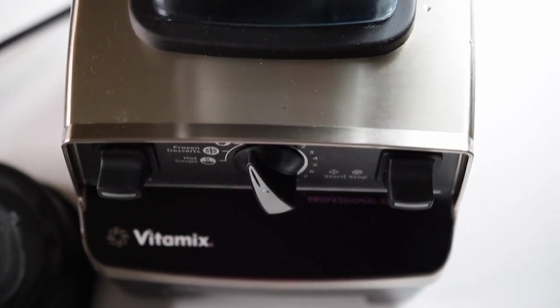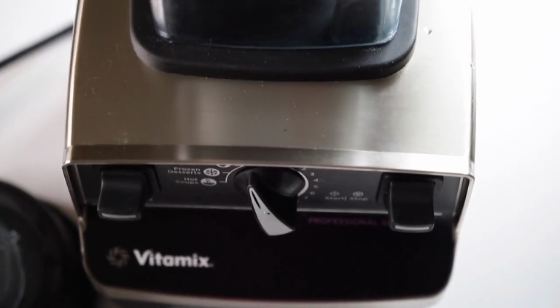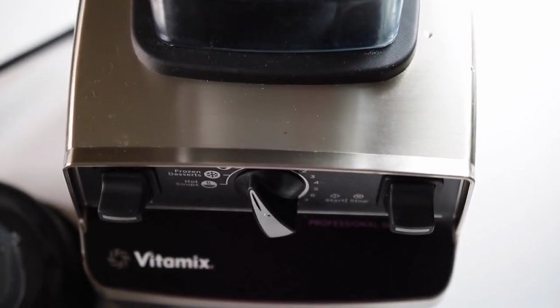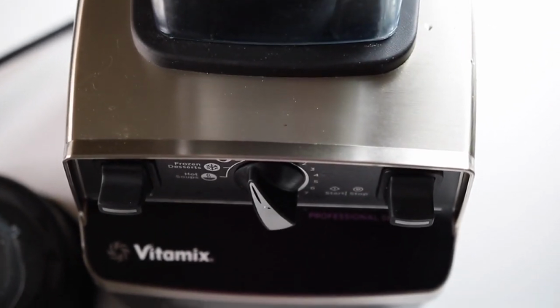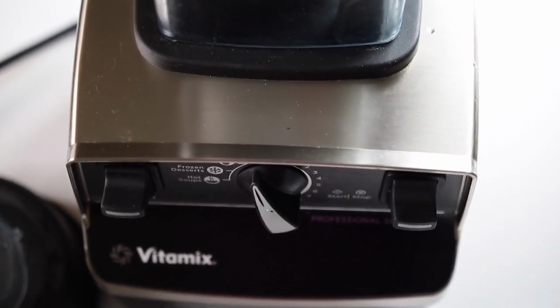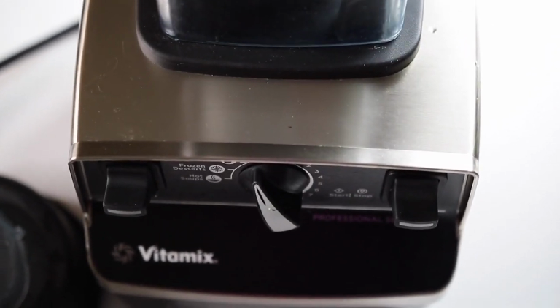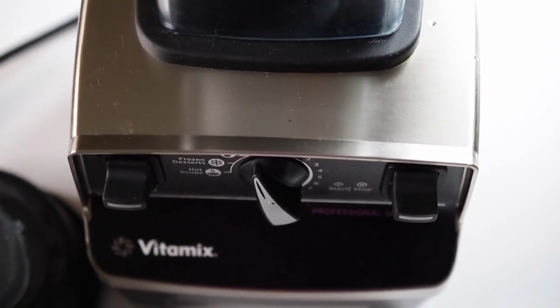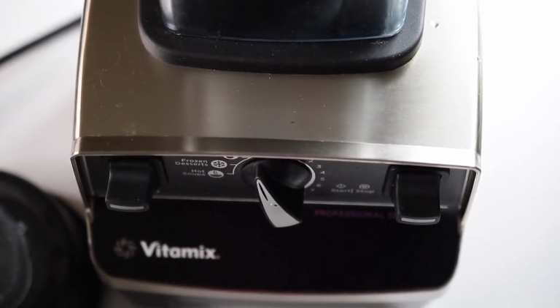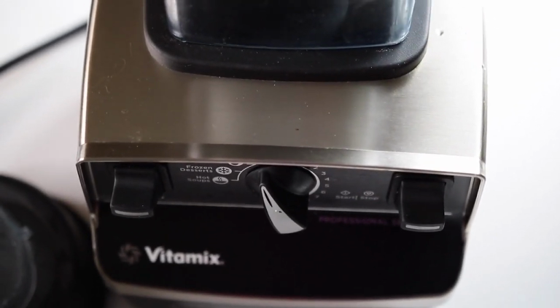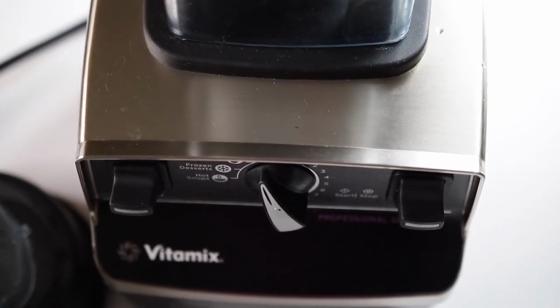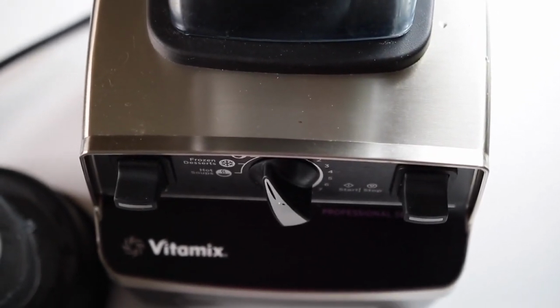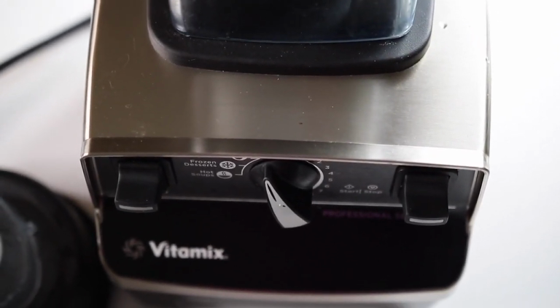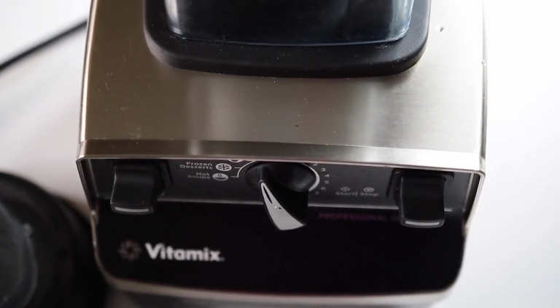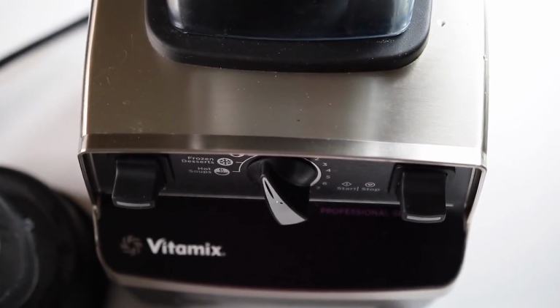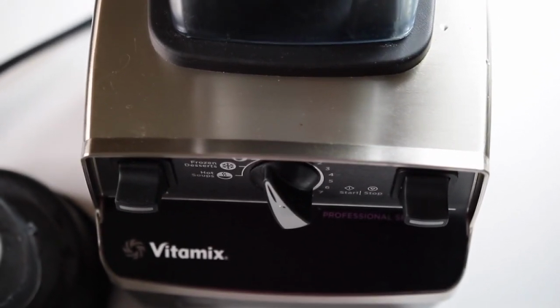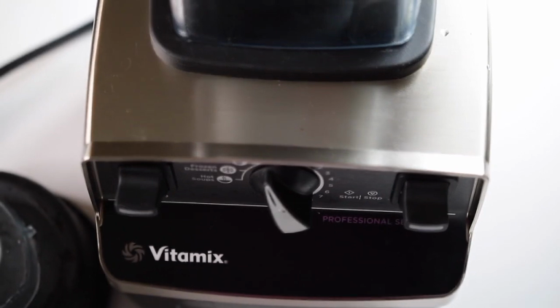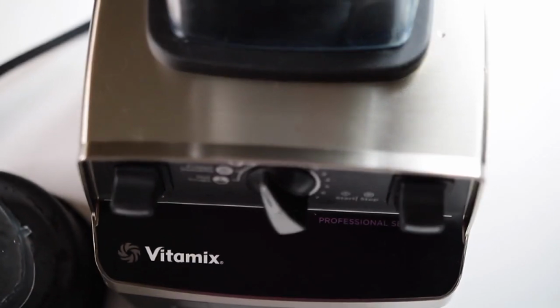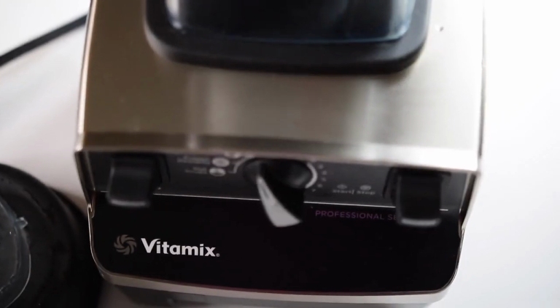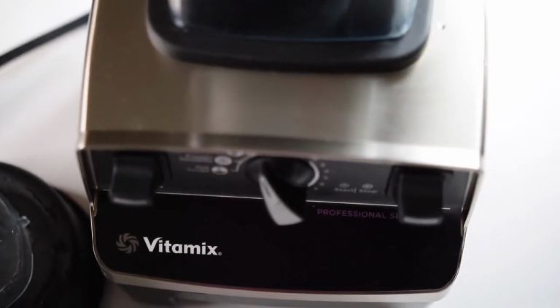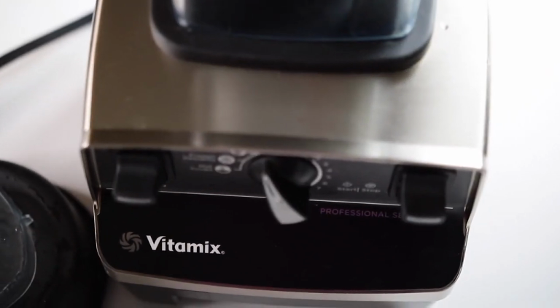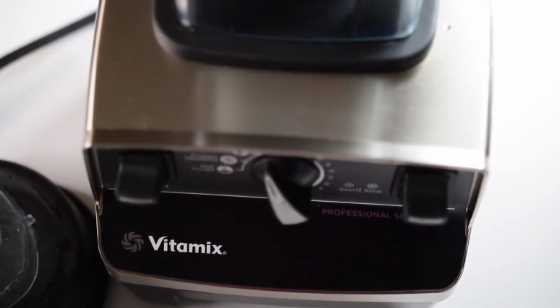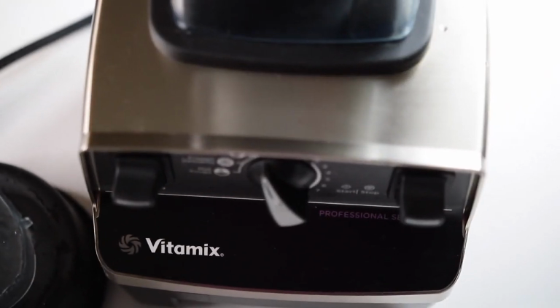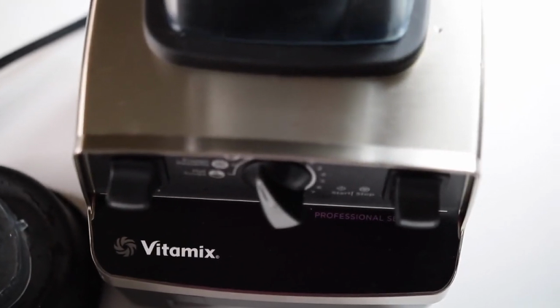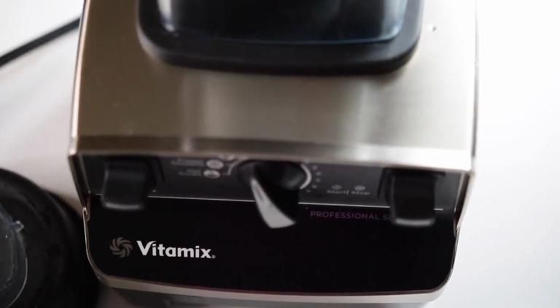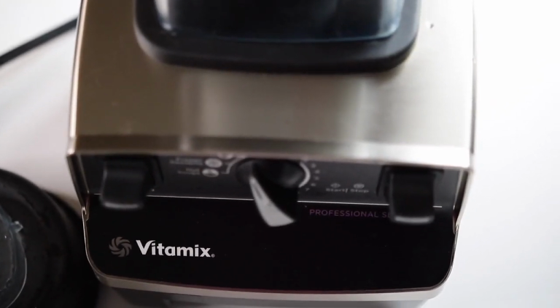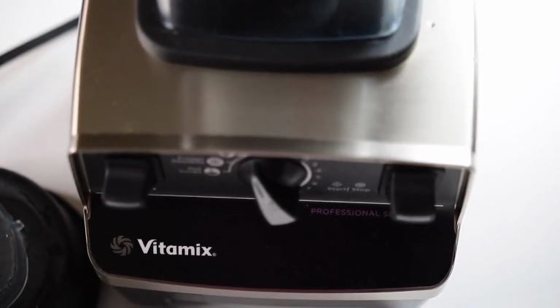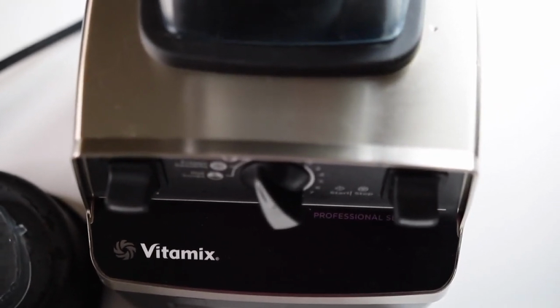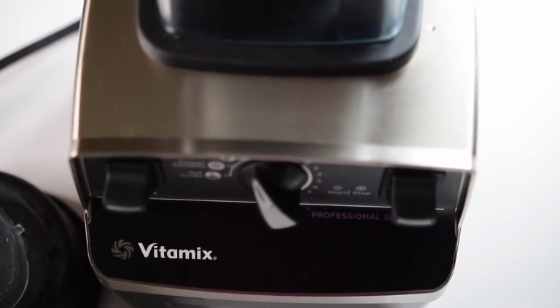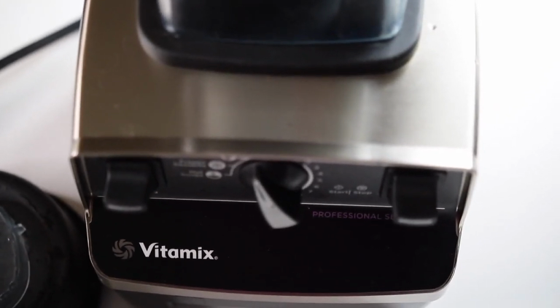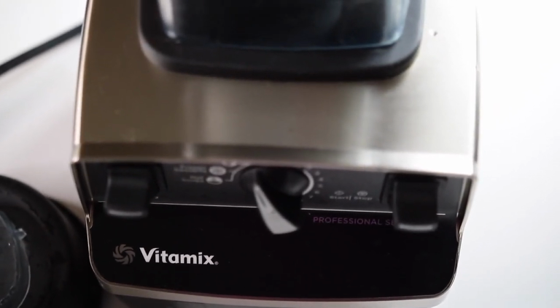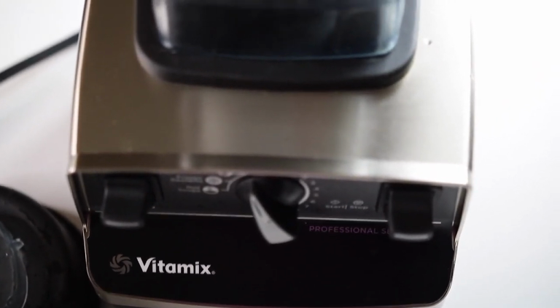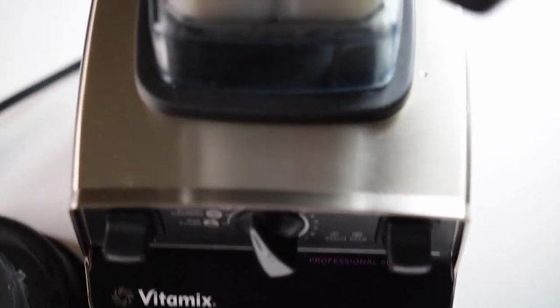I'm going to be using my Vitamix for this, but you do not need a Vitamix. You can use any blender — any blender will do.